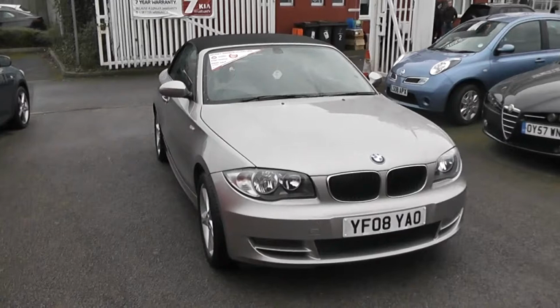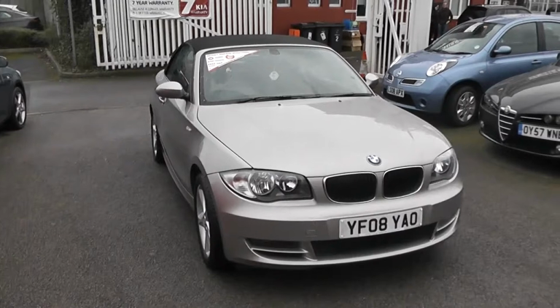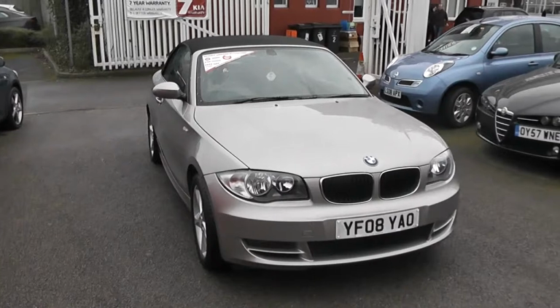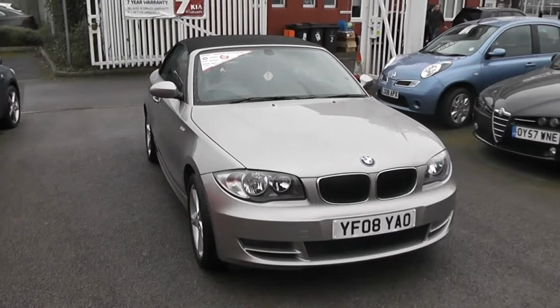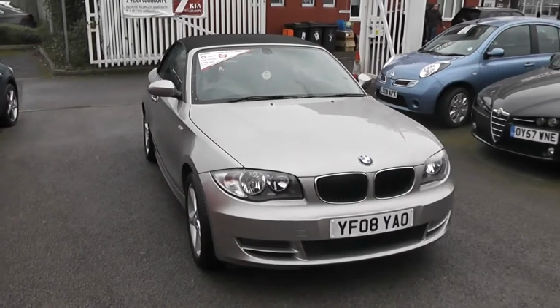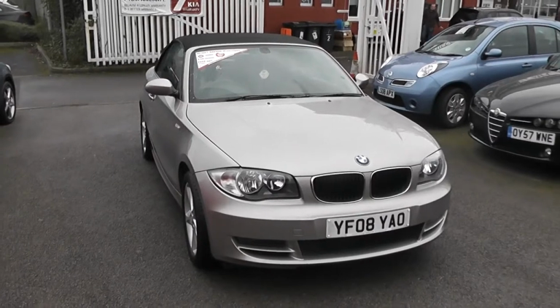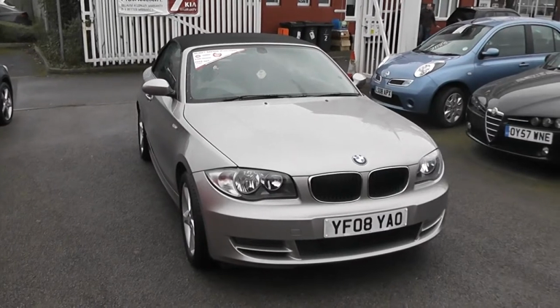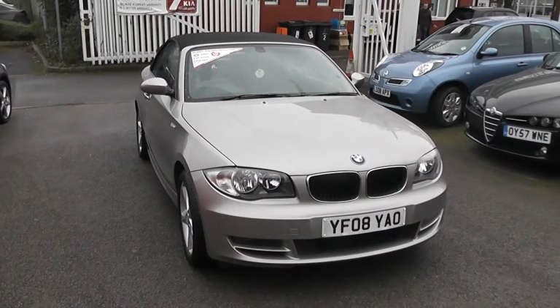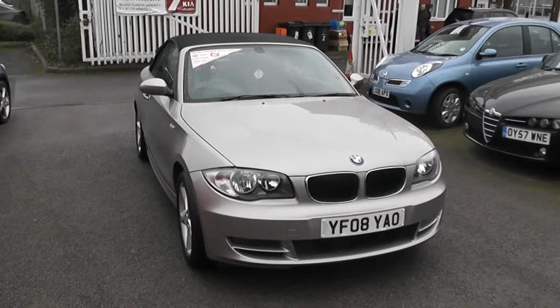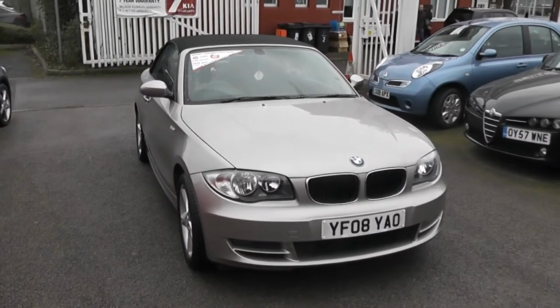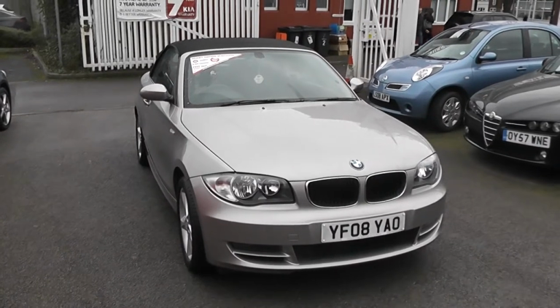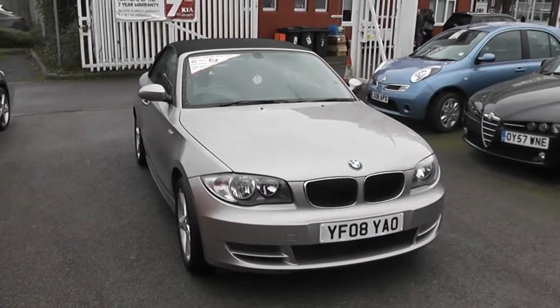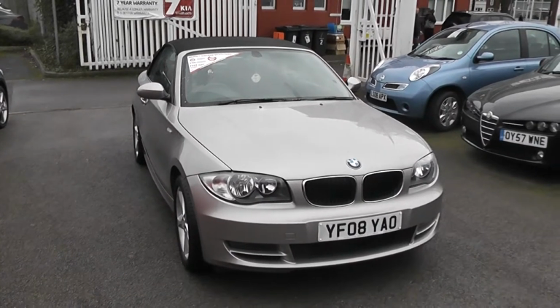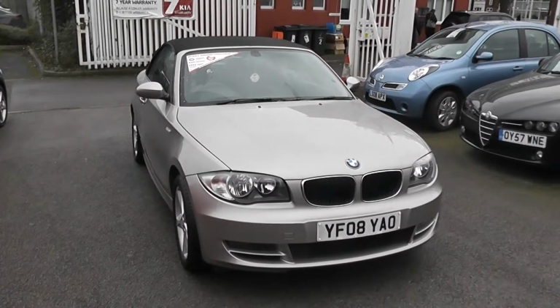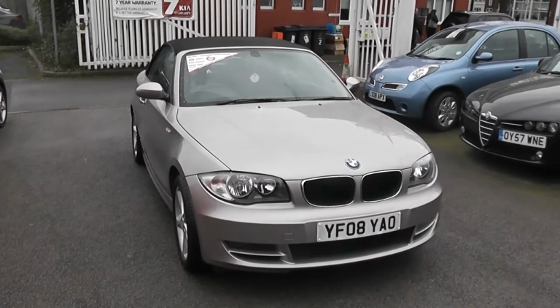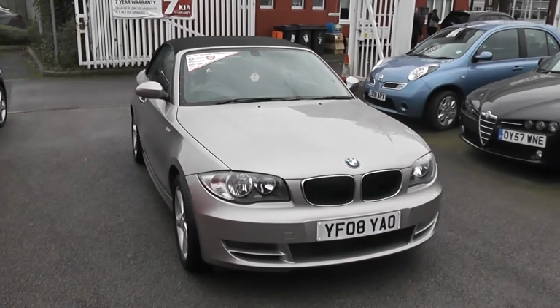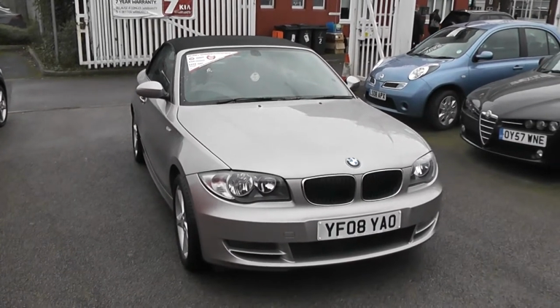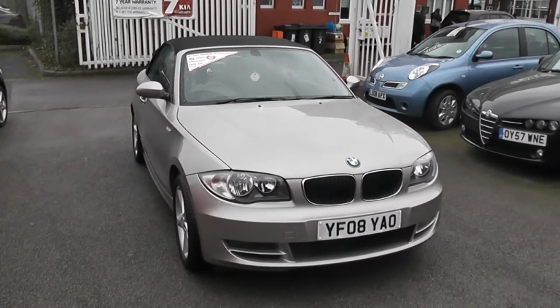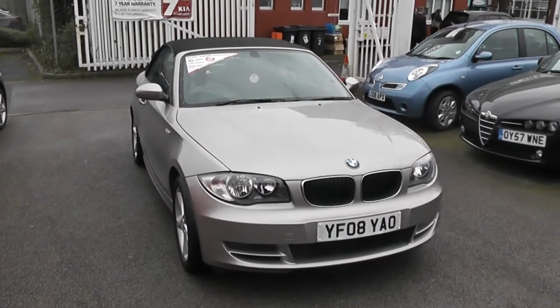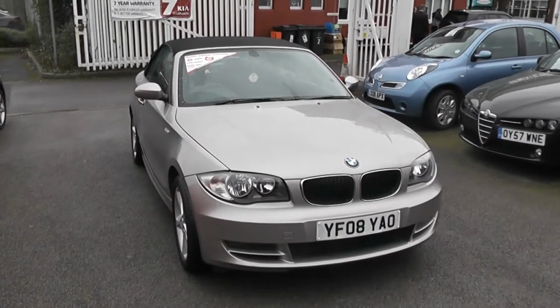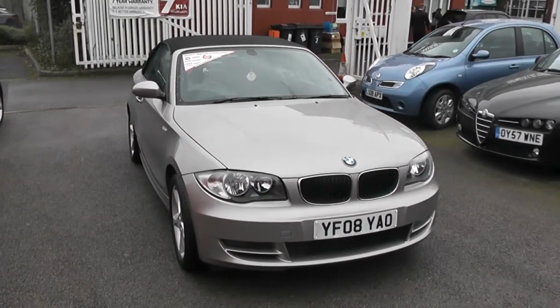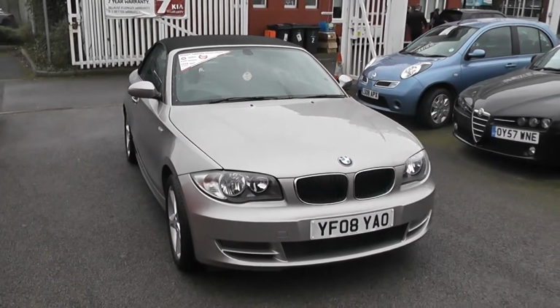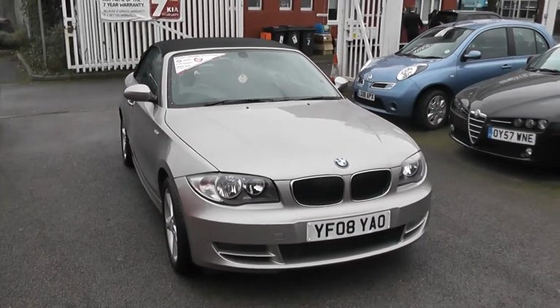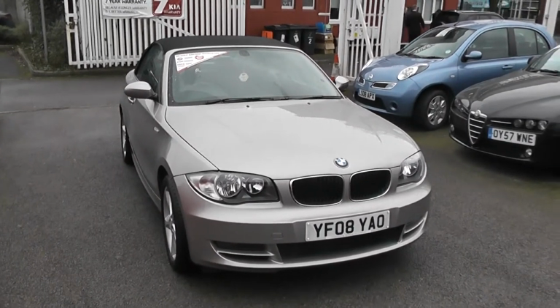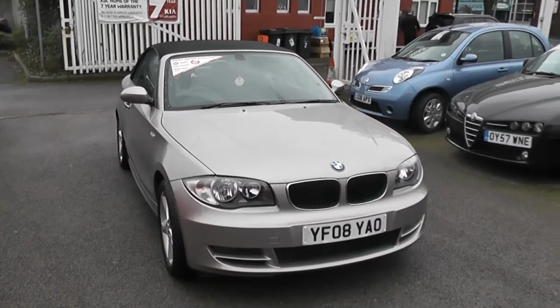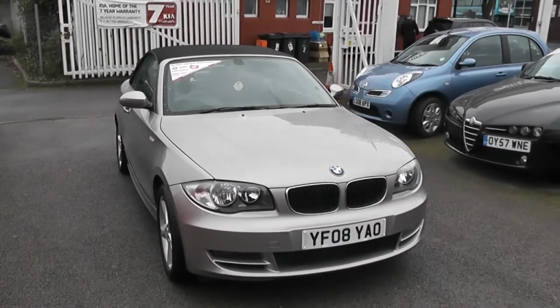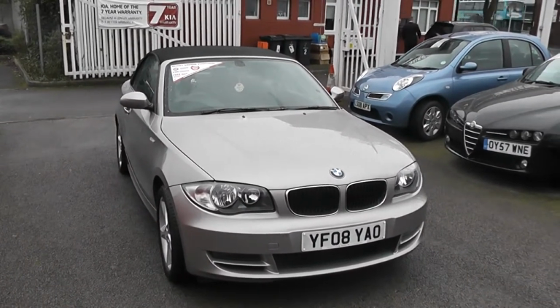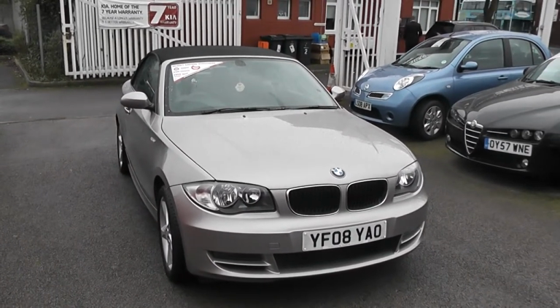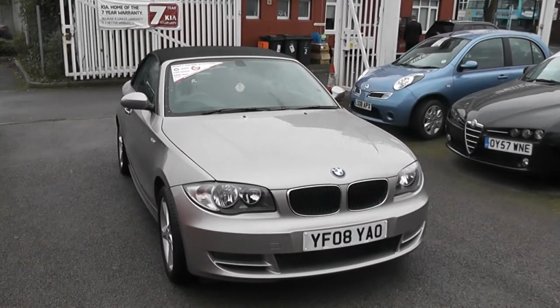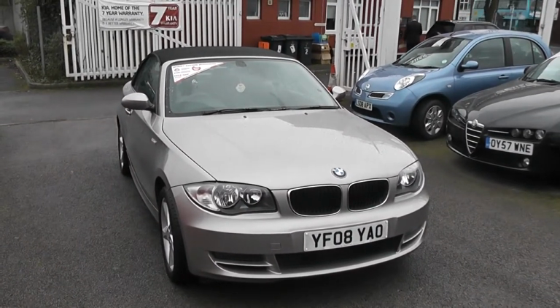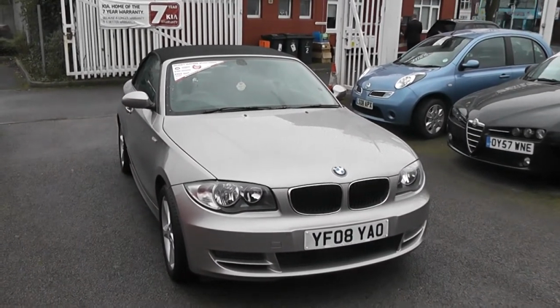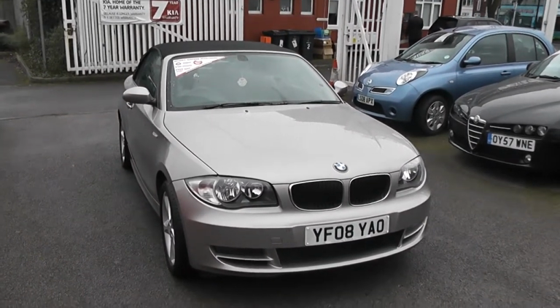Hi, welcome to Wessex Gouges. I'm here to show you this 2008 BMW 1 Series convertible.